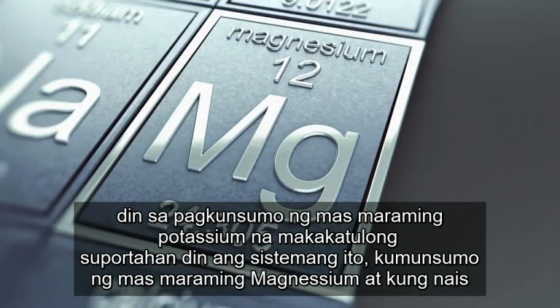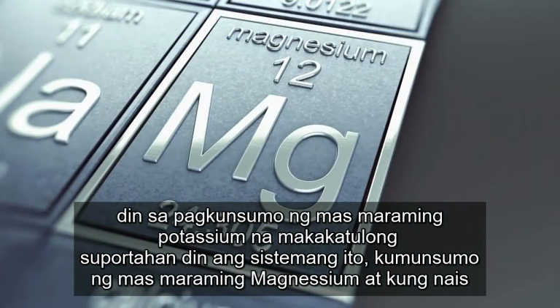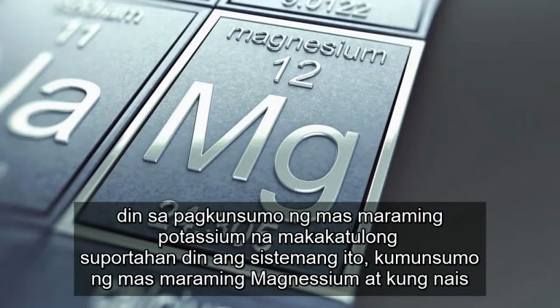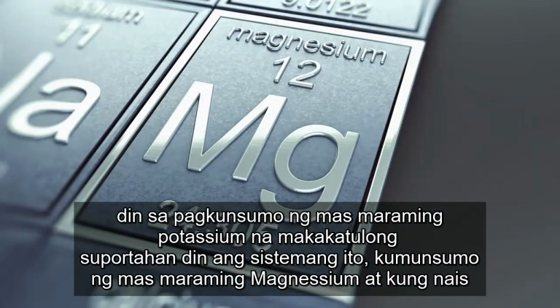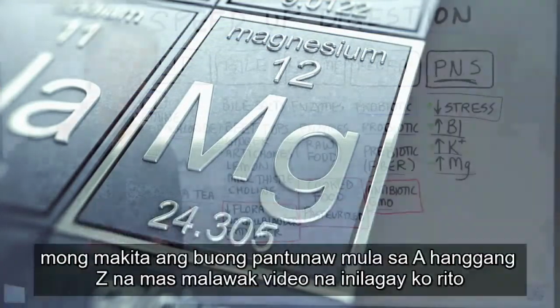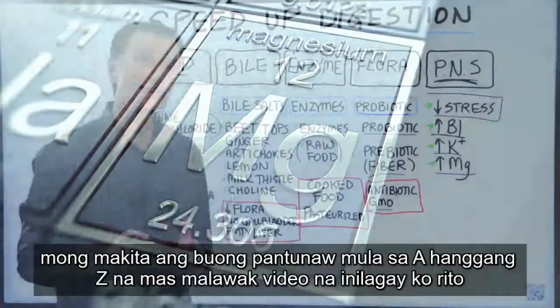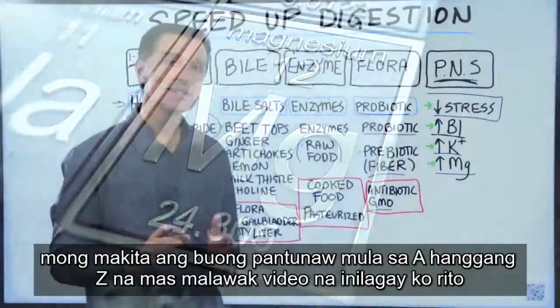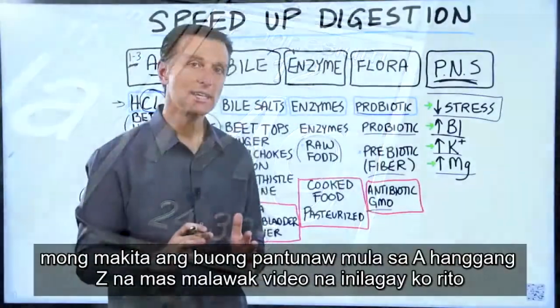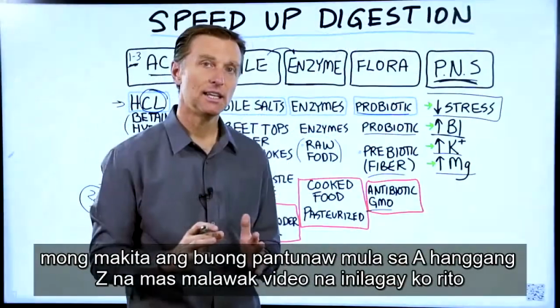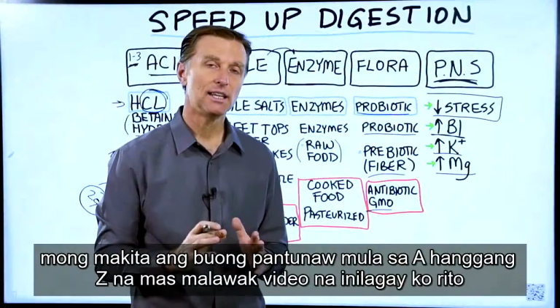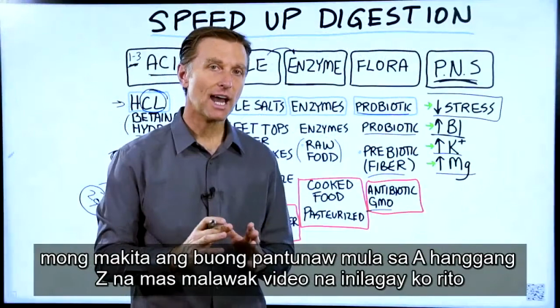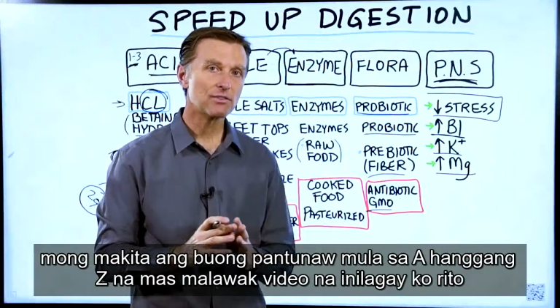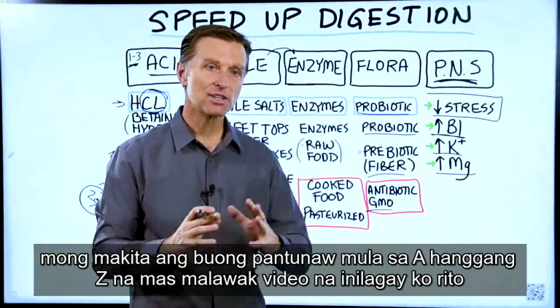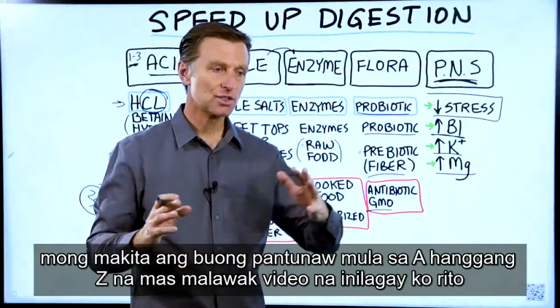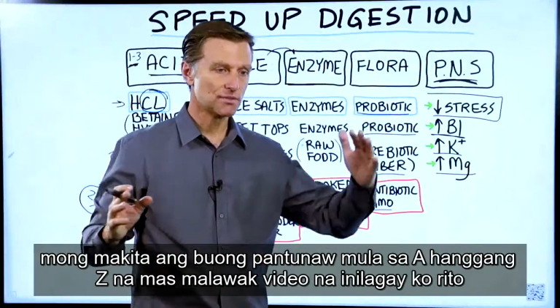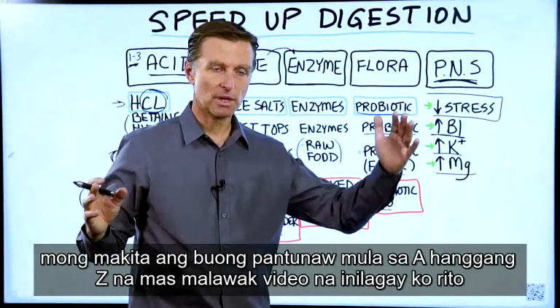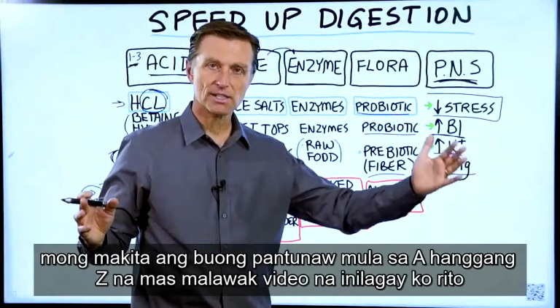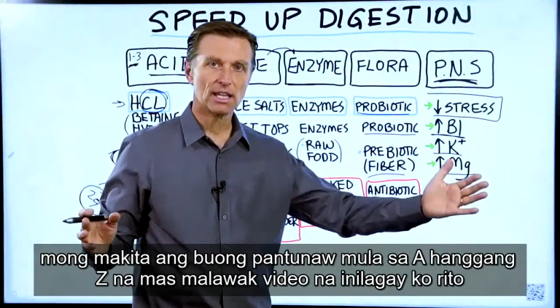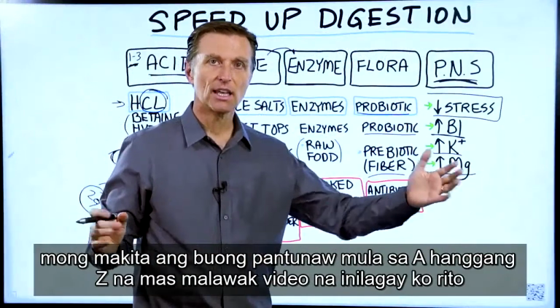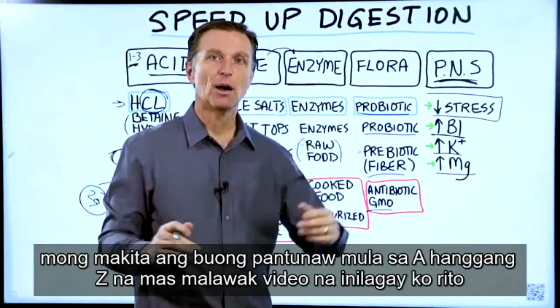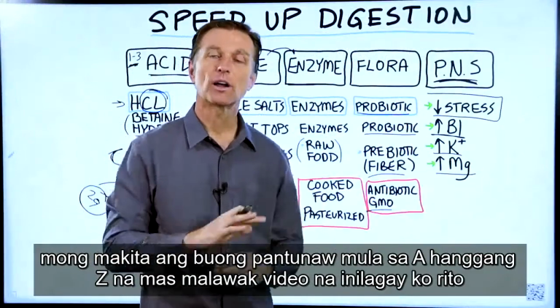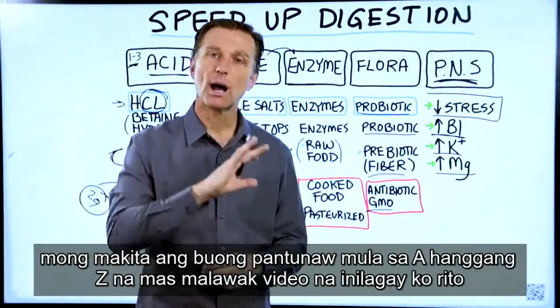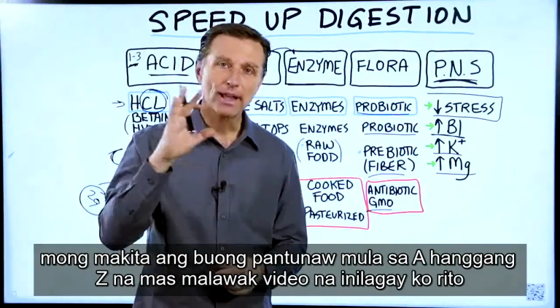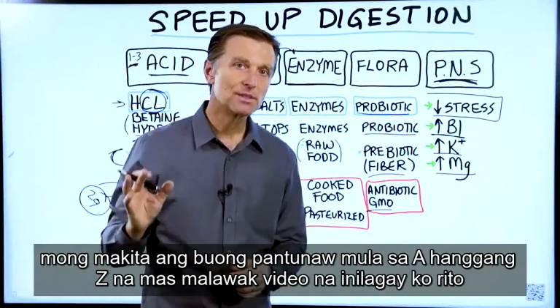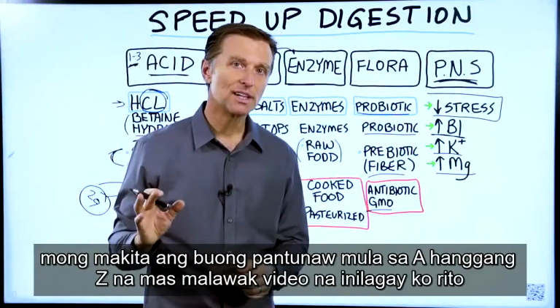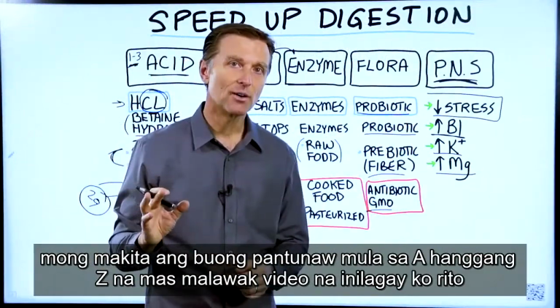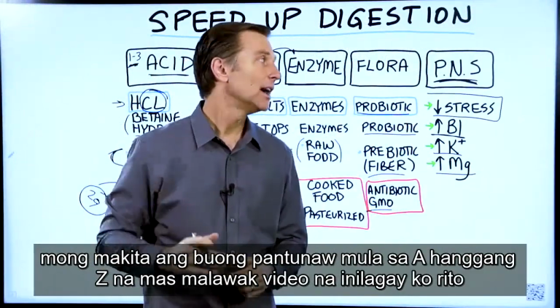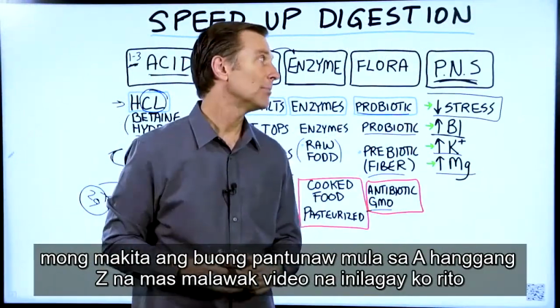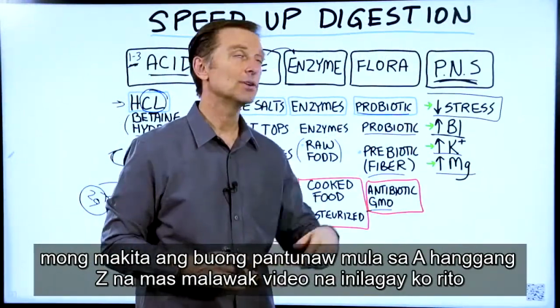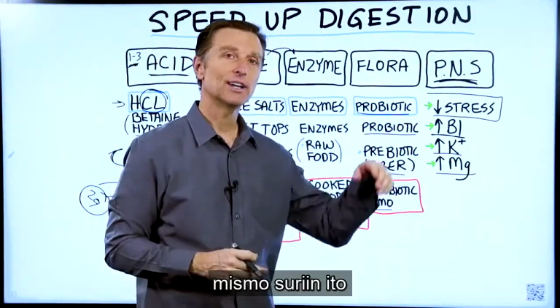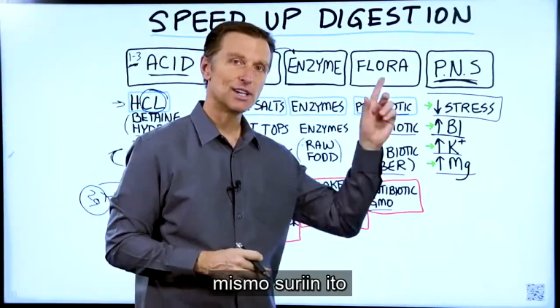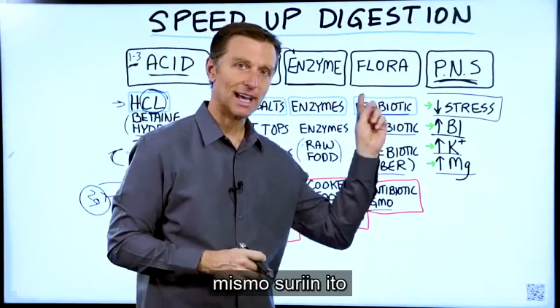If you want to see the entire digestion from A to Z in a more comprehensive video, I put it right here — check it out.